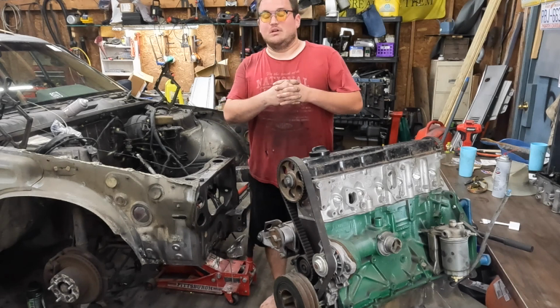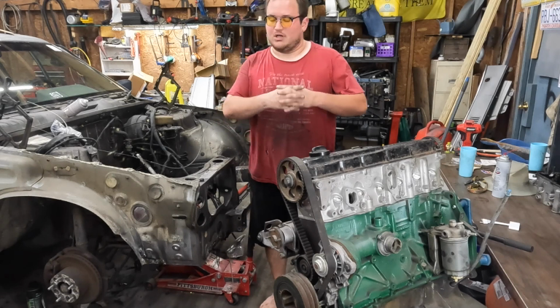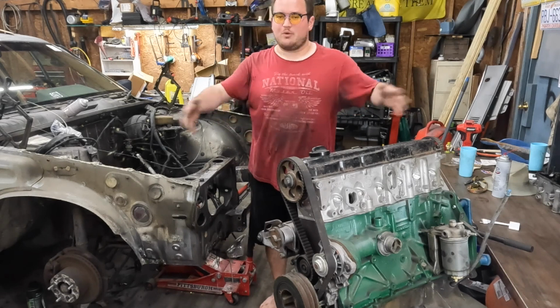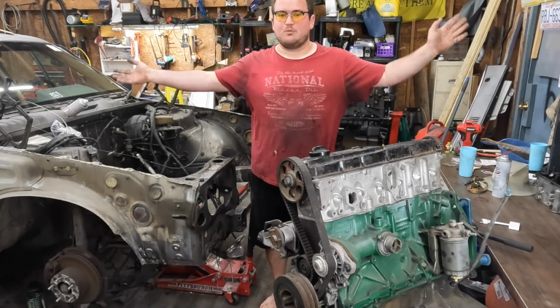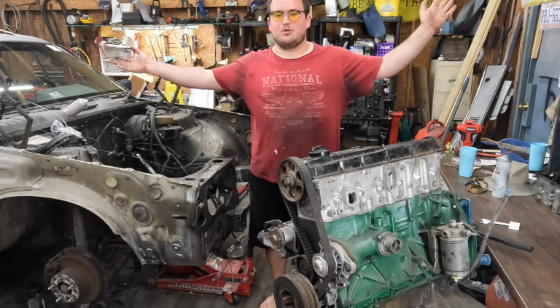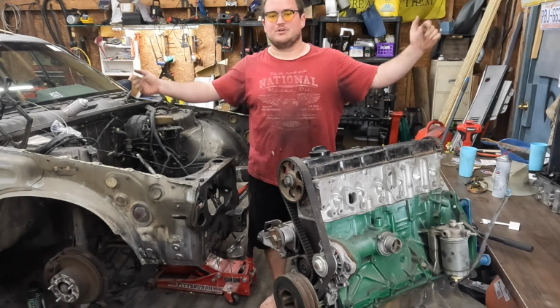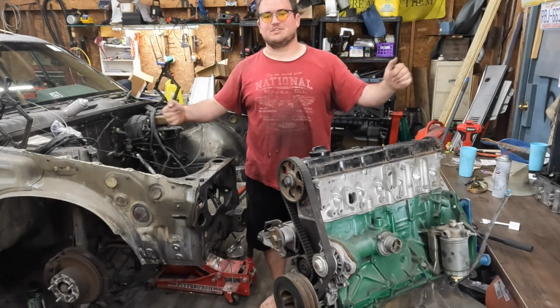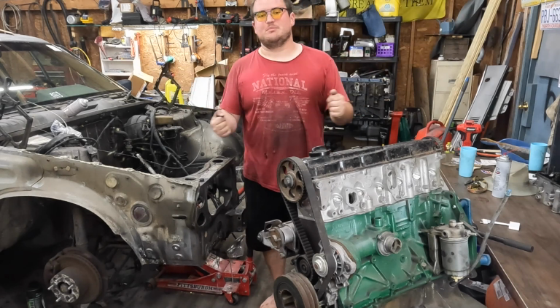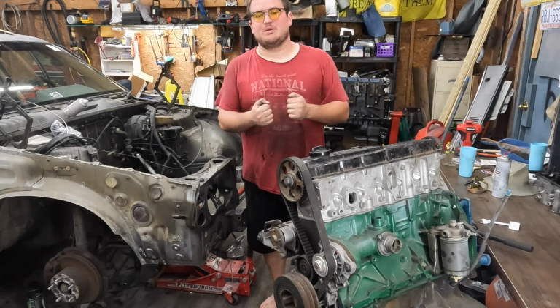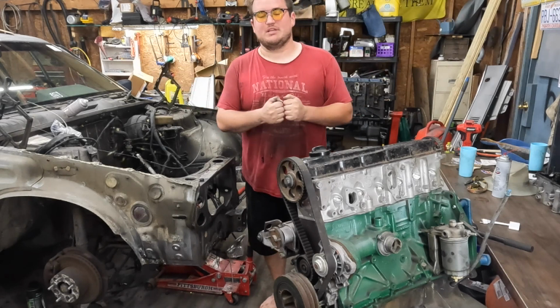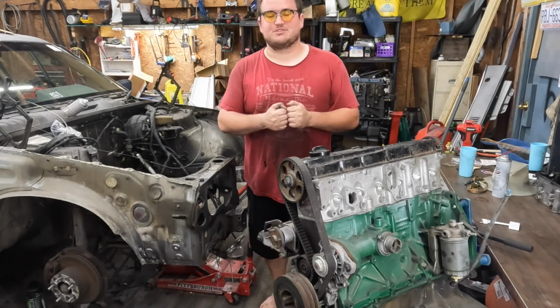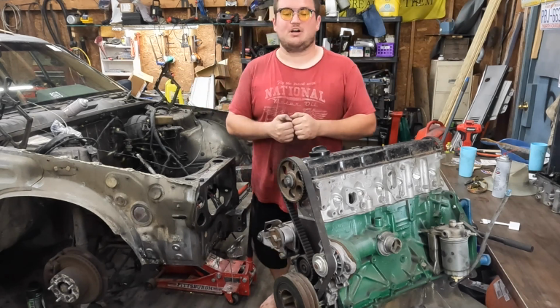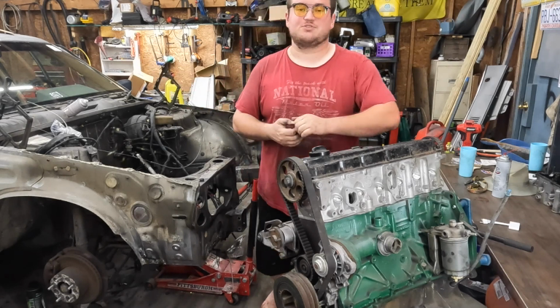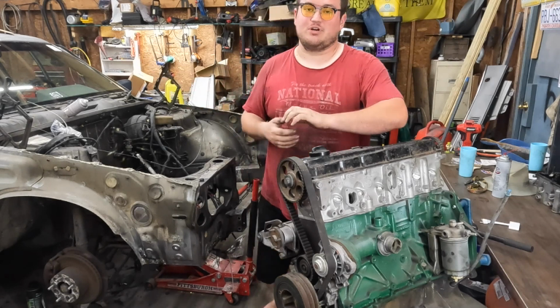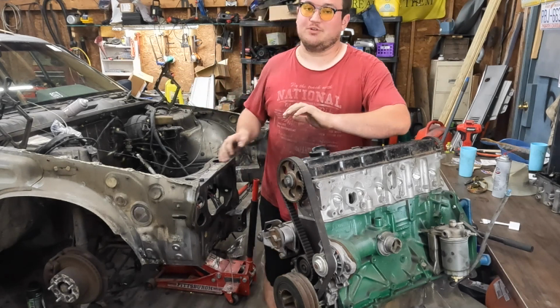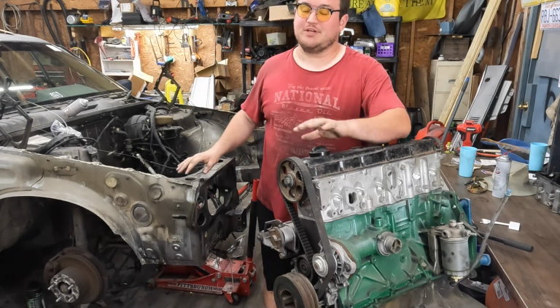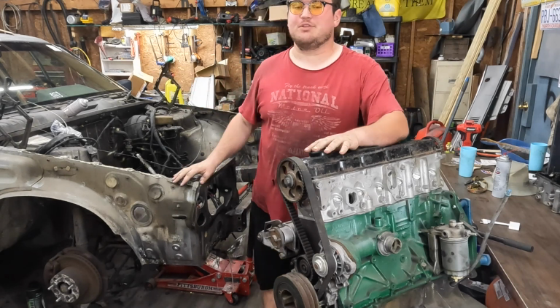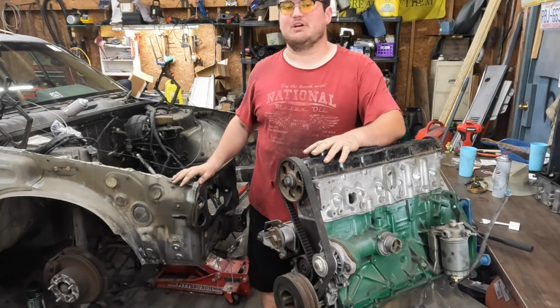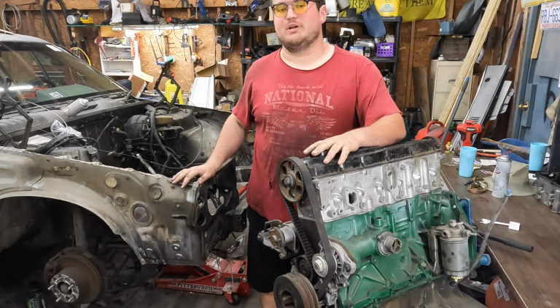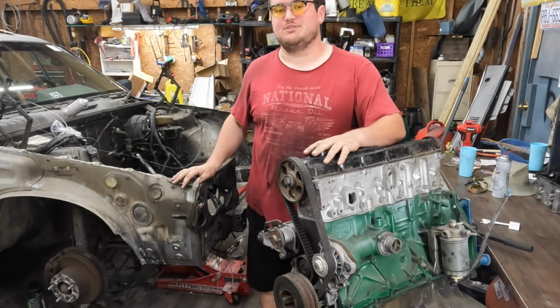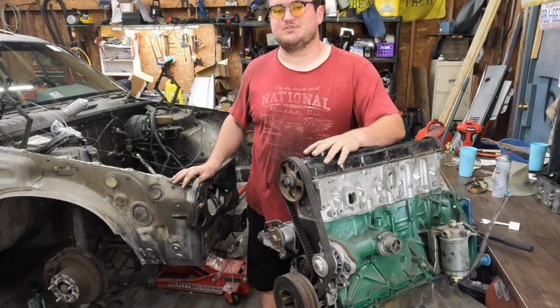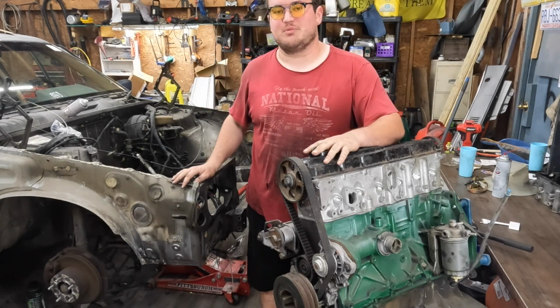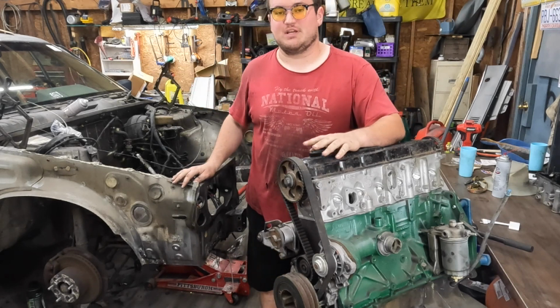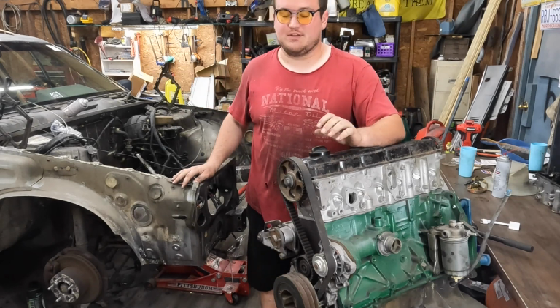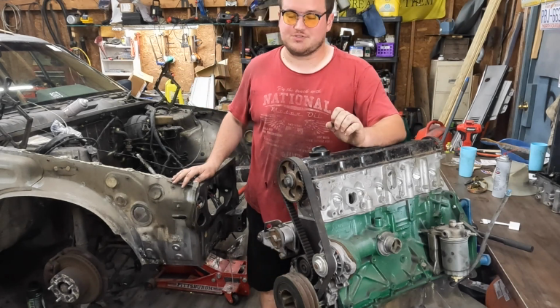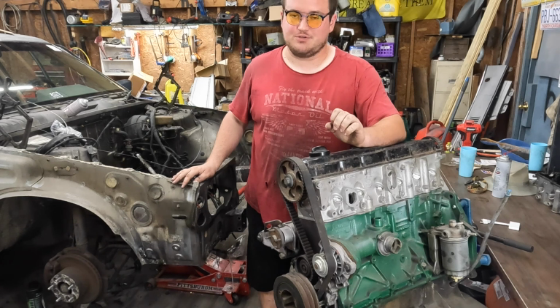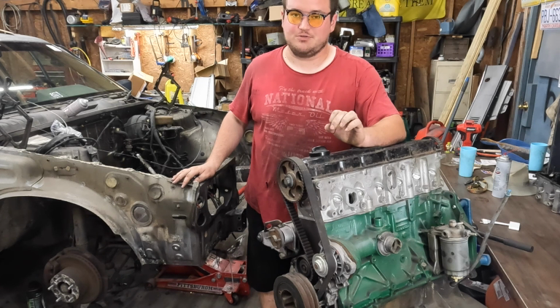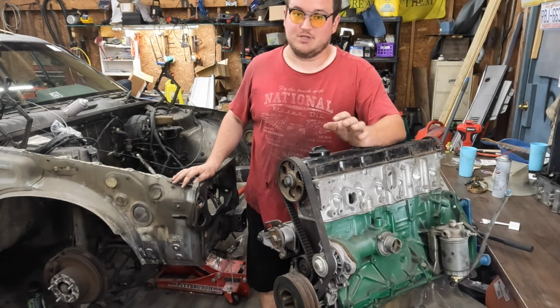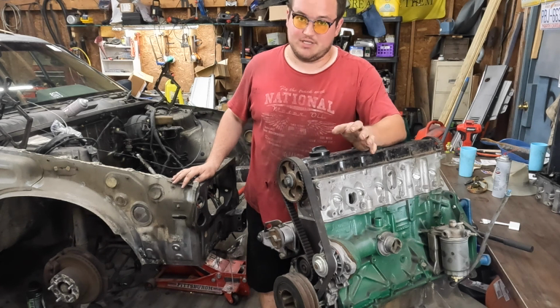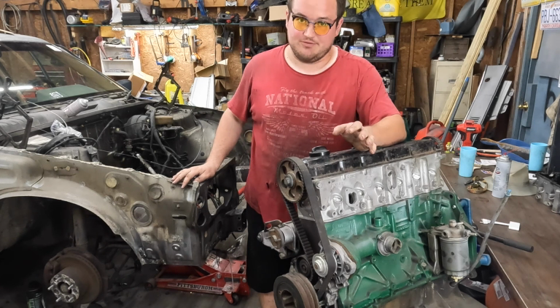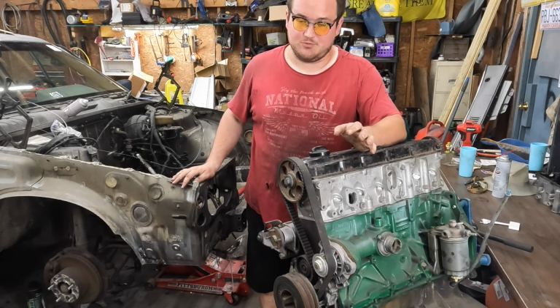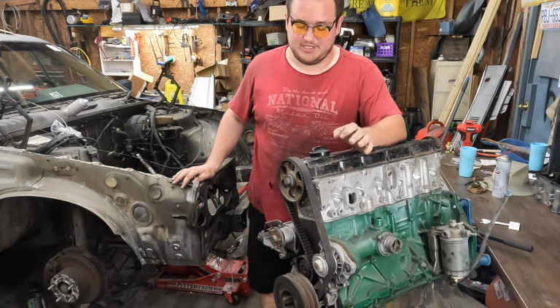Hello and welcome once again to Baked Beans Garage, where I'll tell you the right way to do something and then show you a different way.